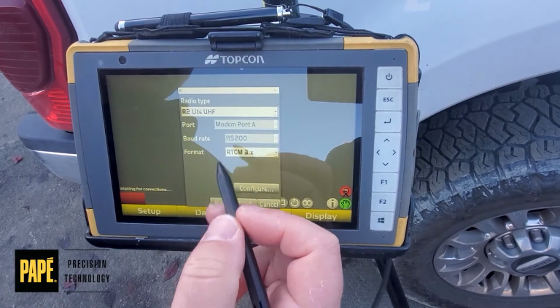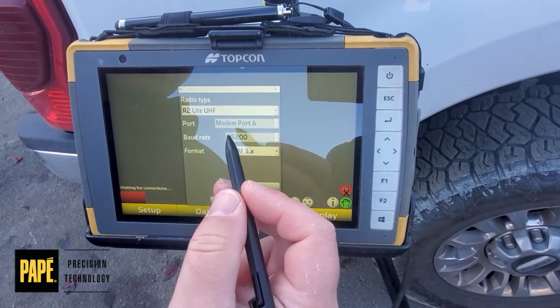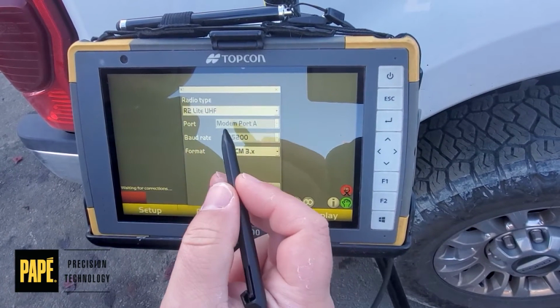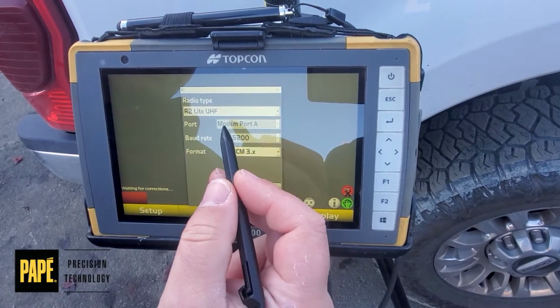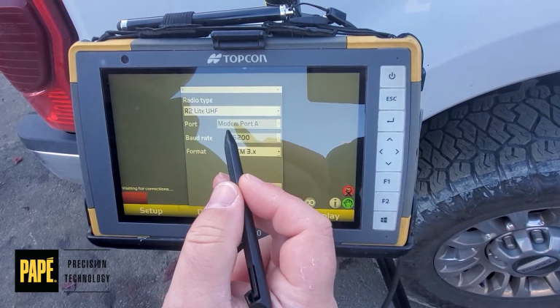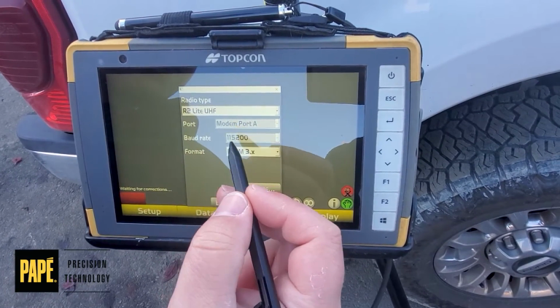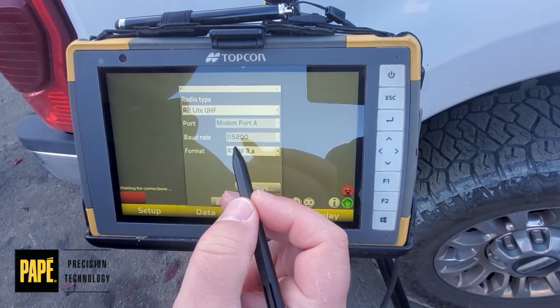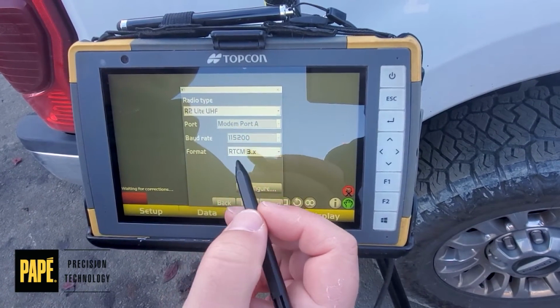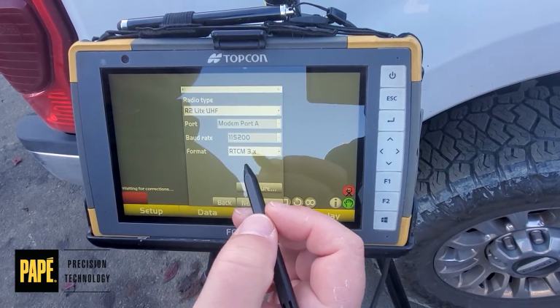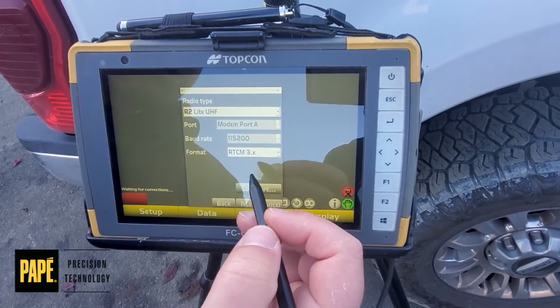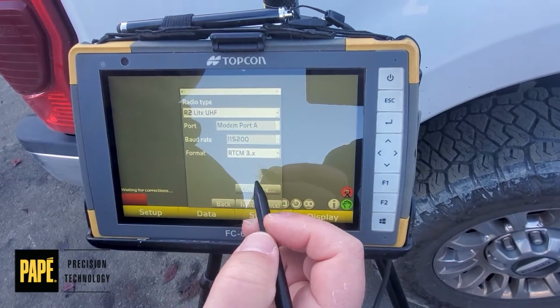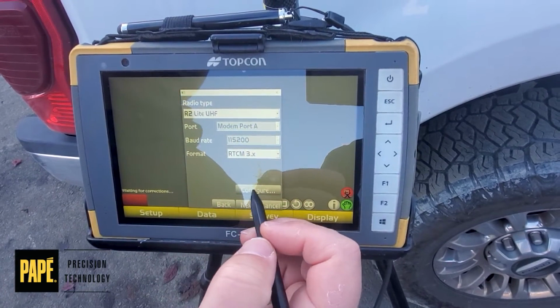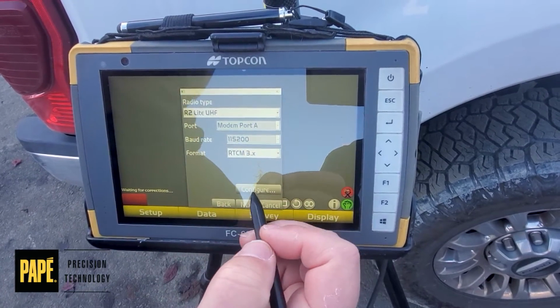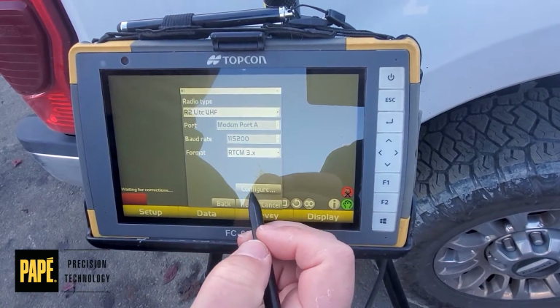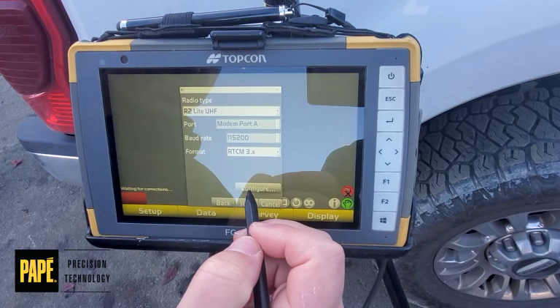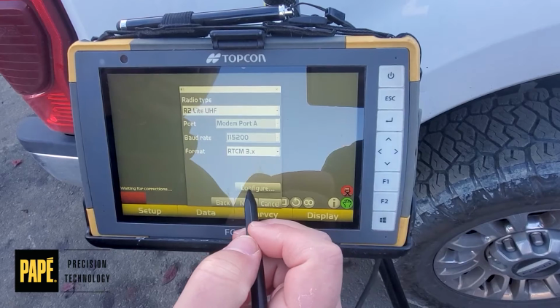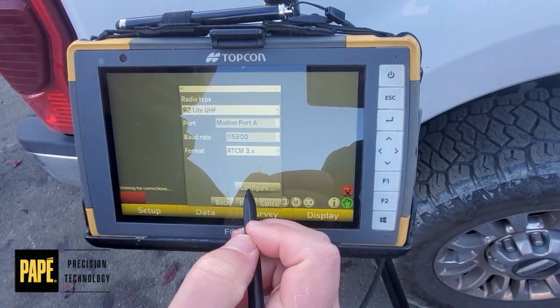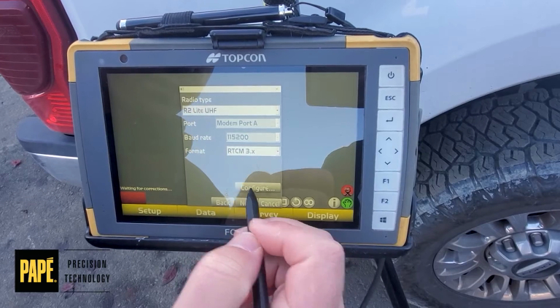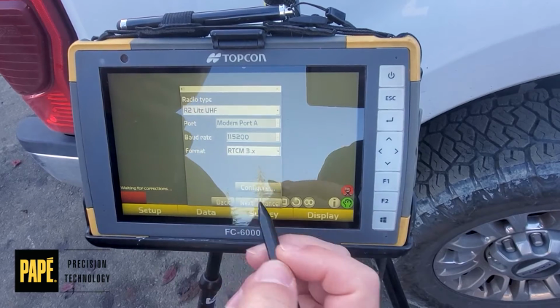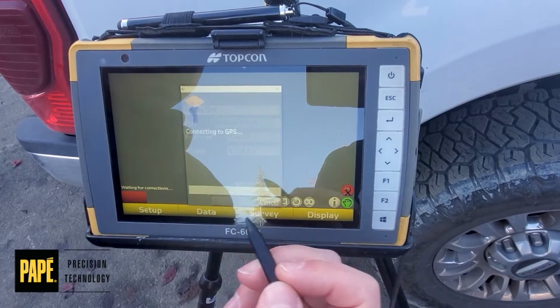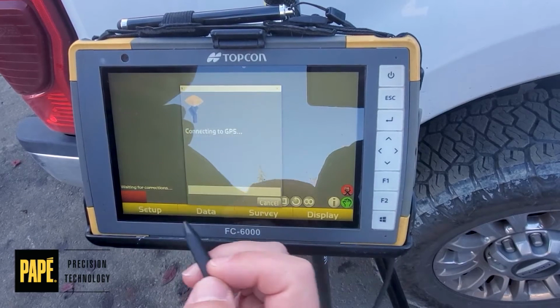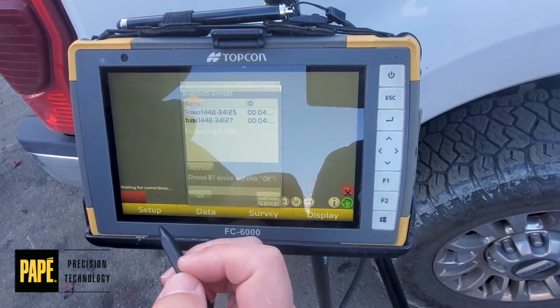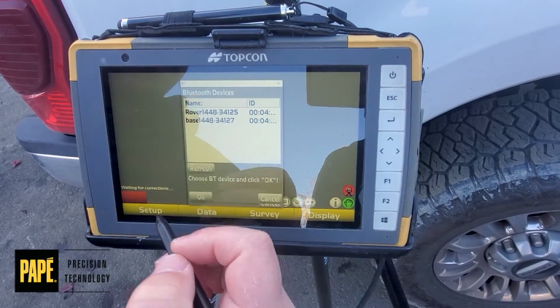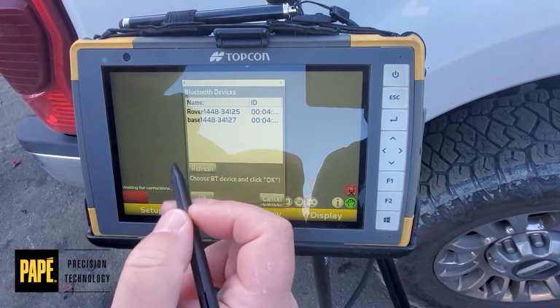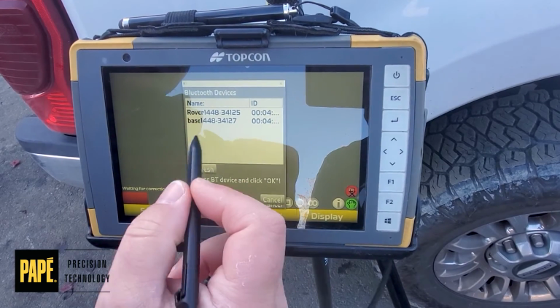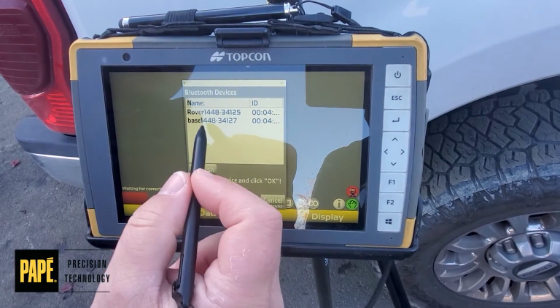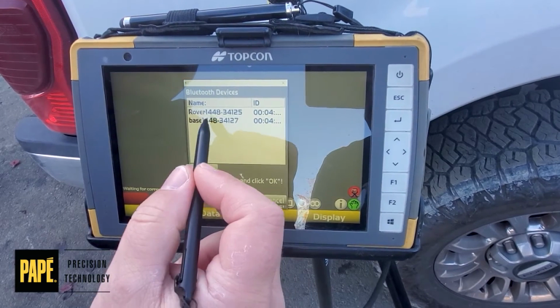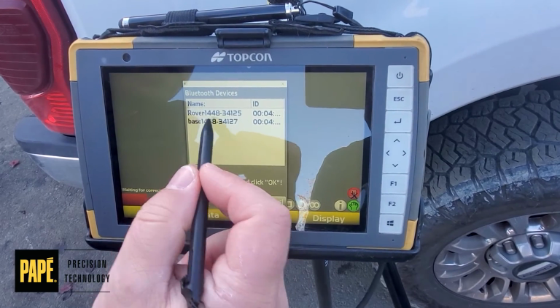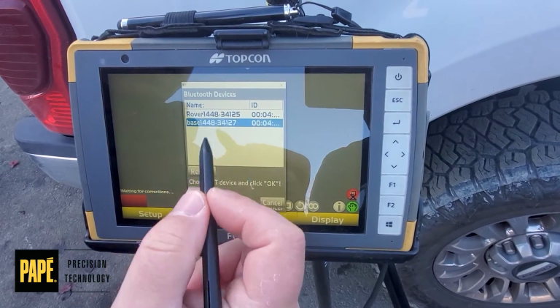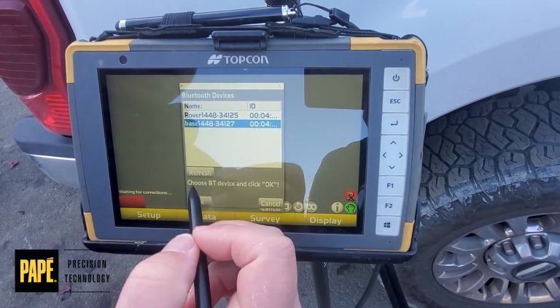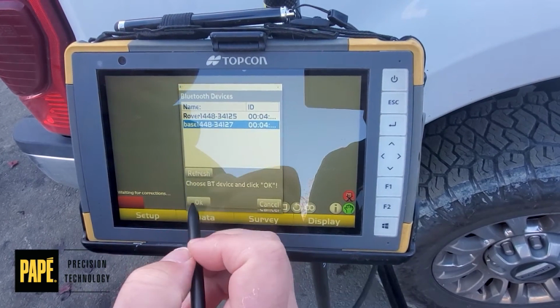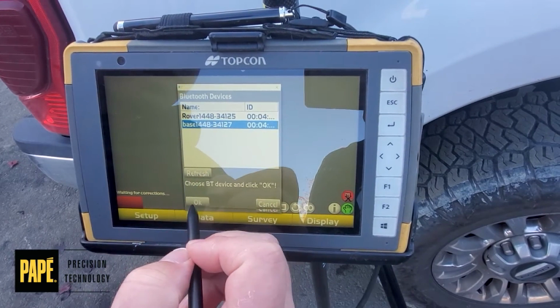When we get to our radio screen, that's where we want to make our changes. So let's hit Configure and select the Base Station.